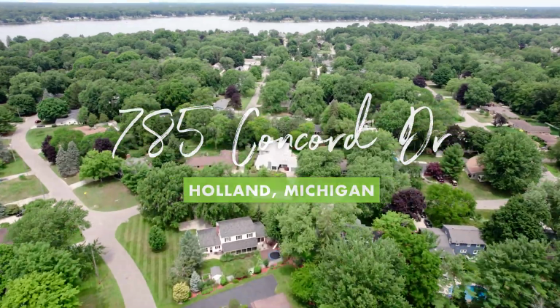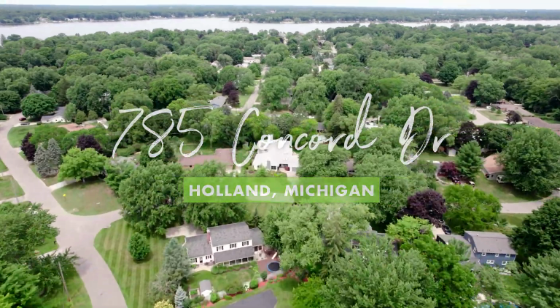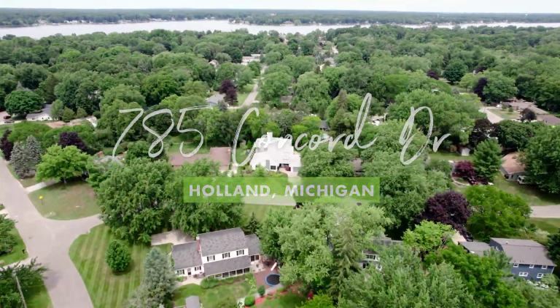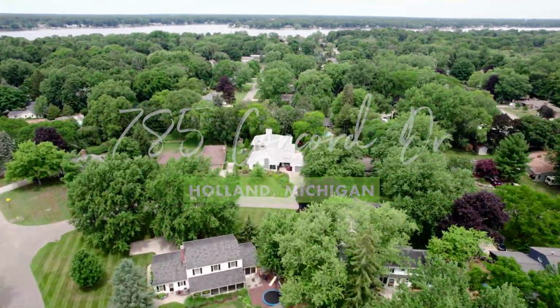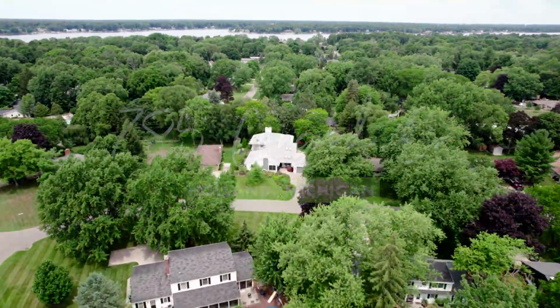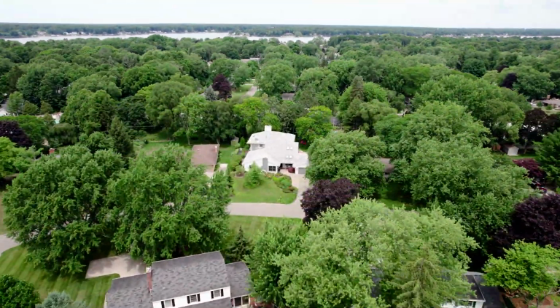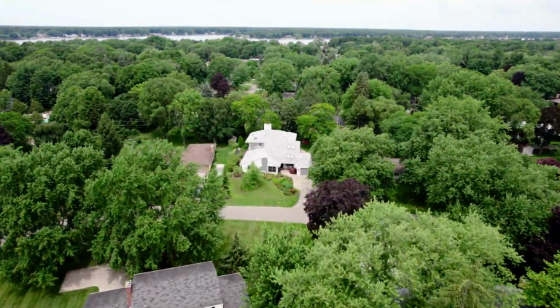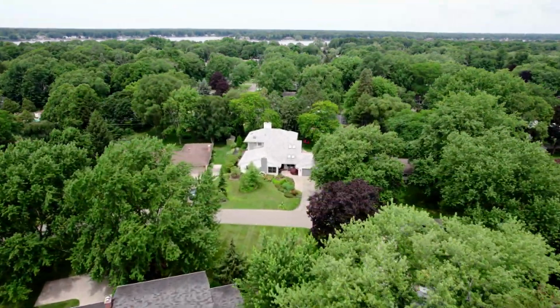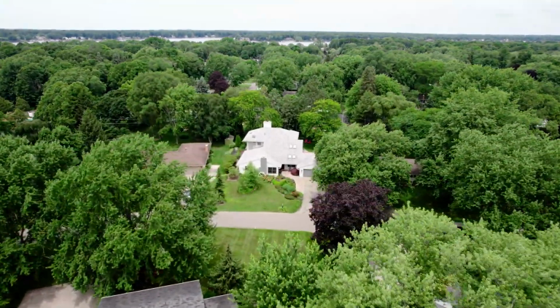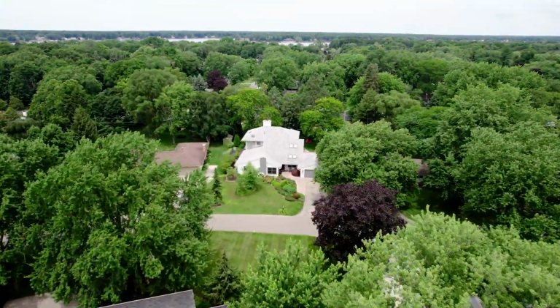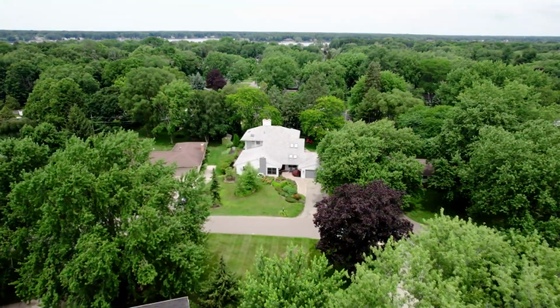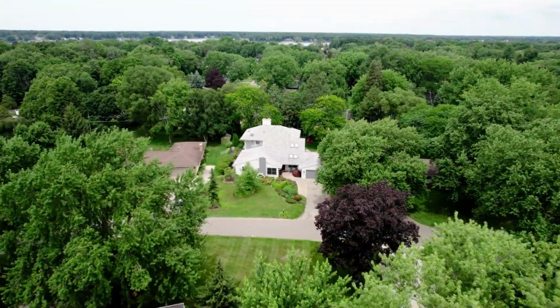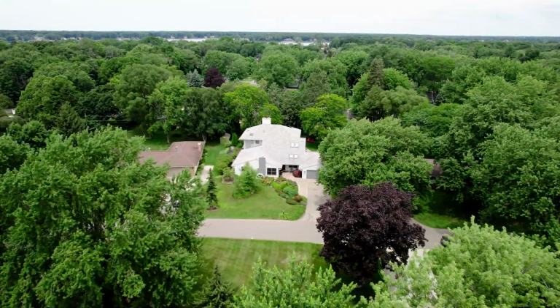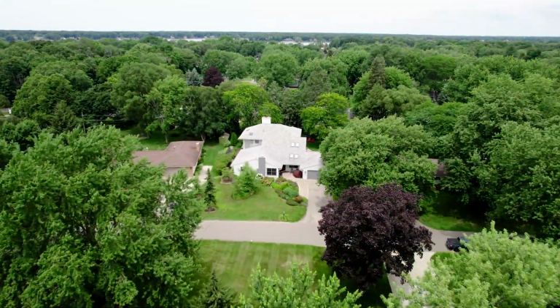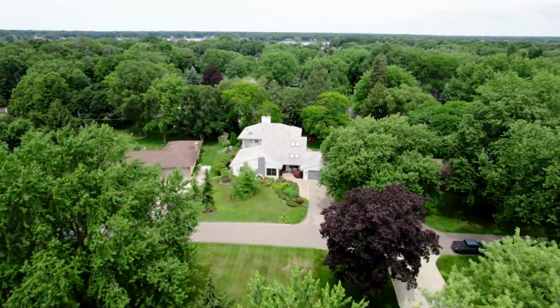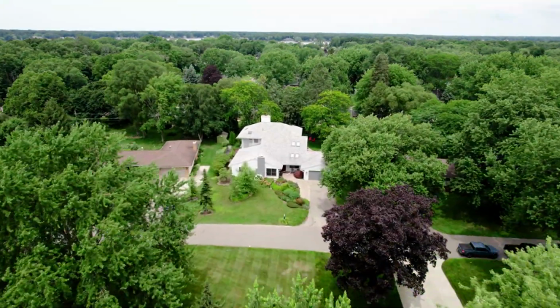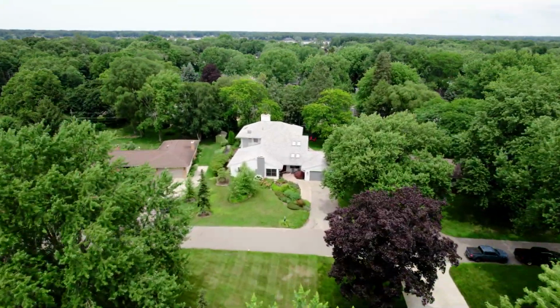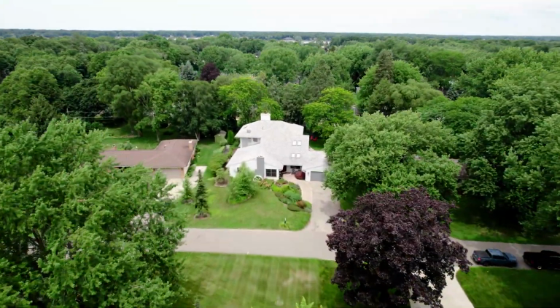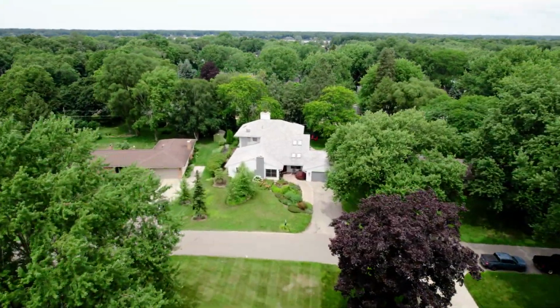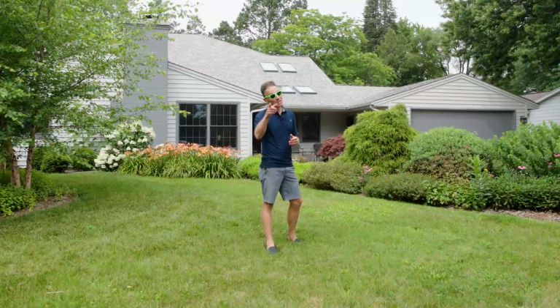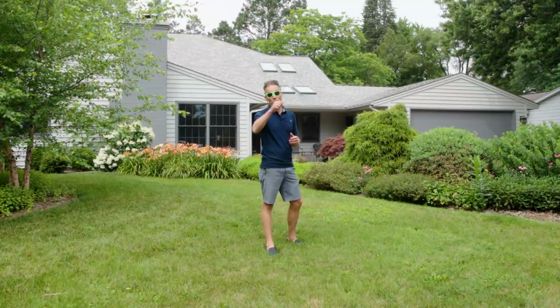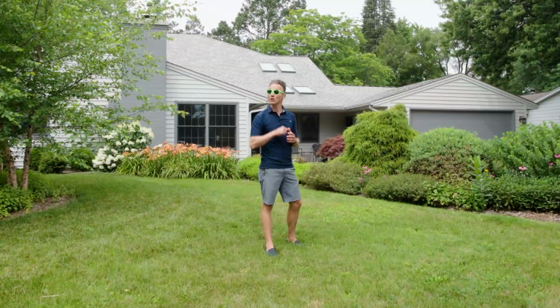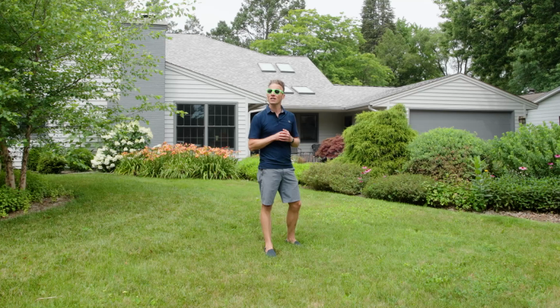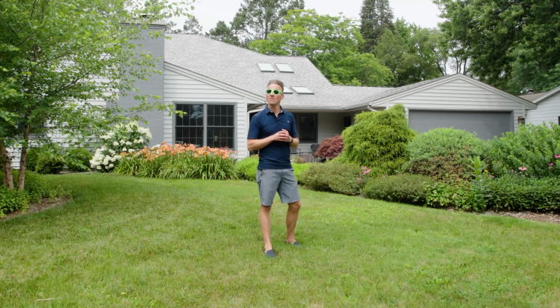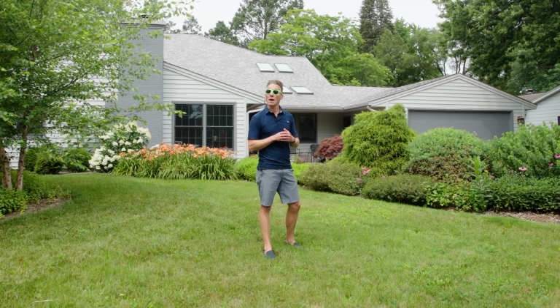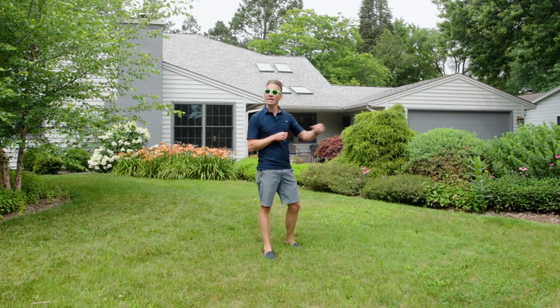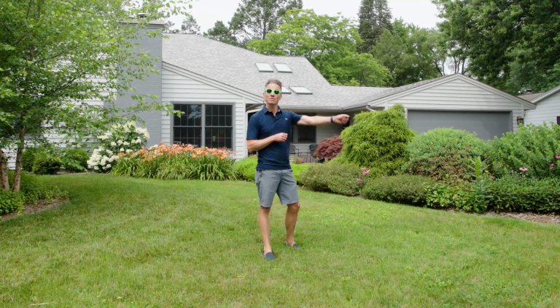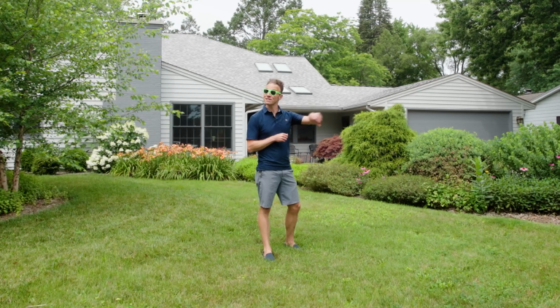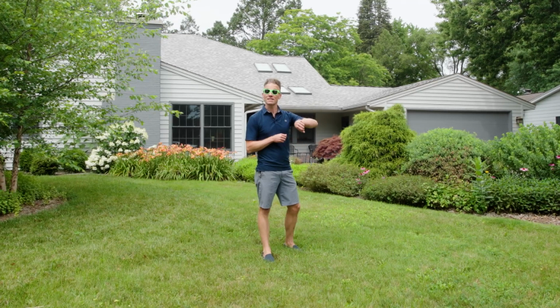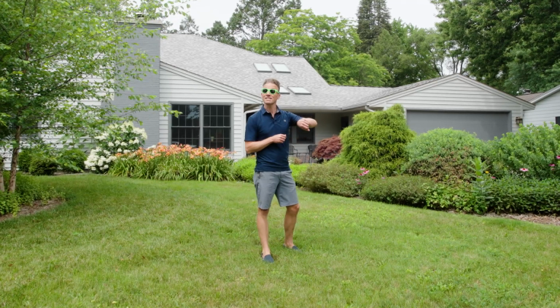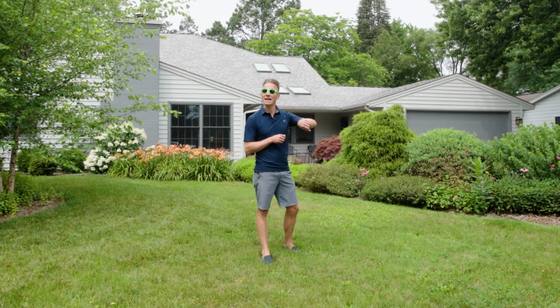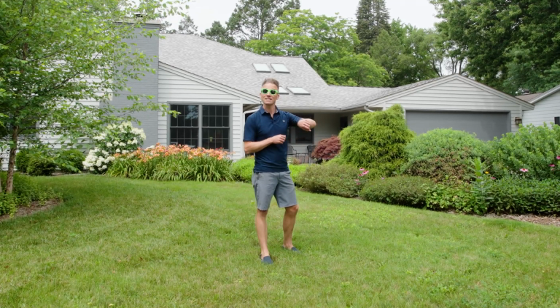Welcome to 785 Concord Drive in Holland. Here's what you're gonna love about it in 60 seconds.